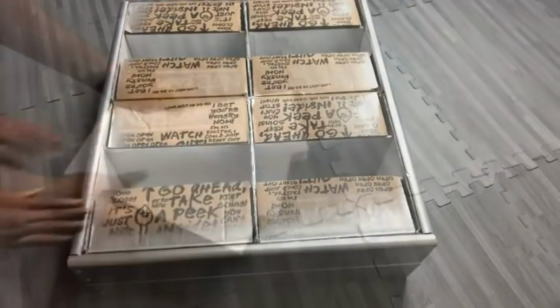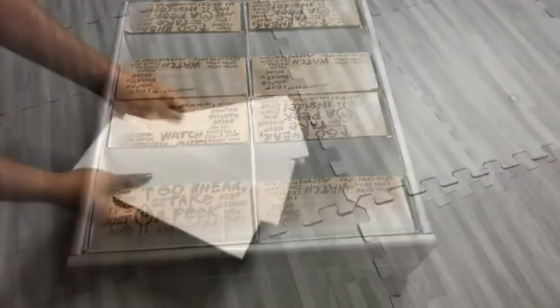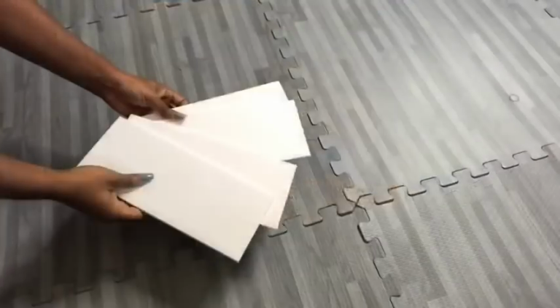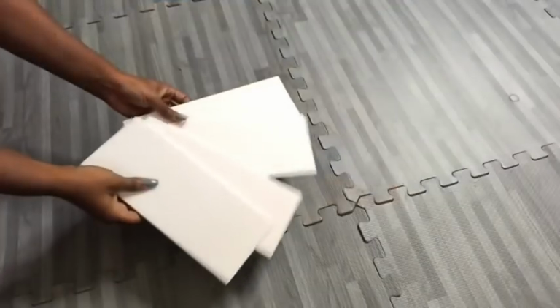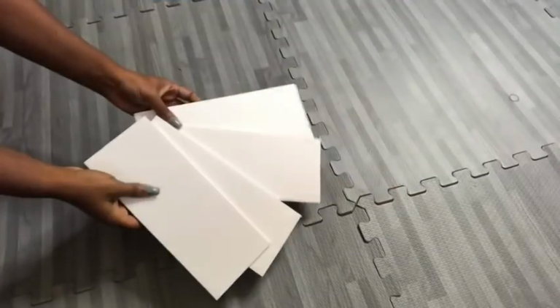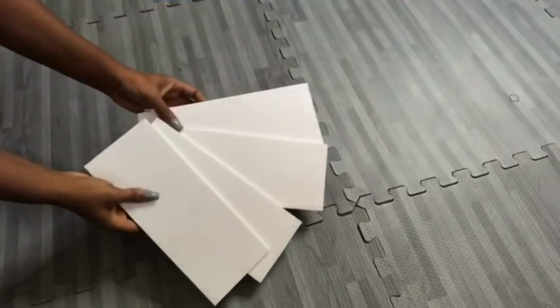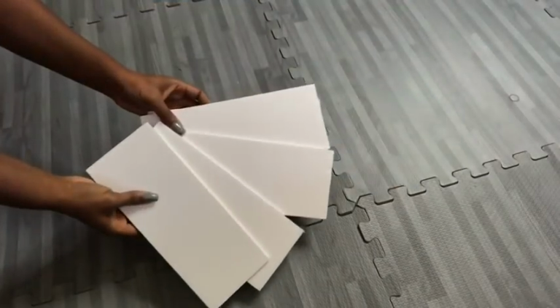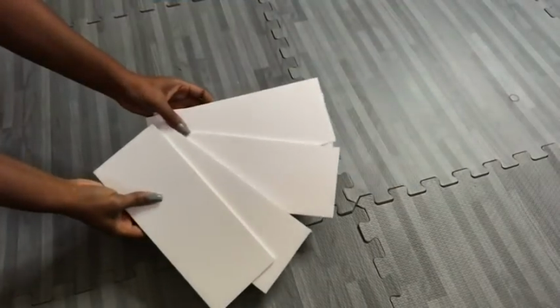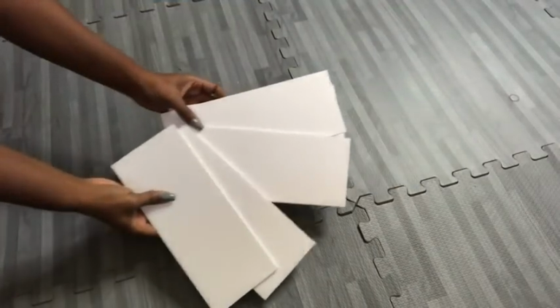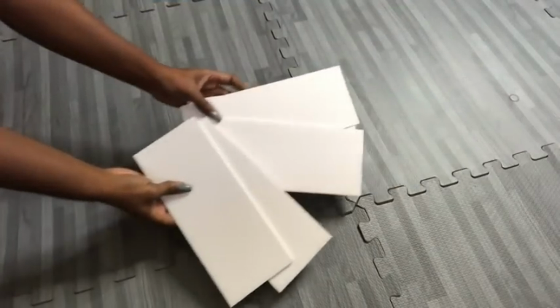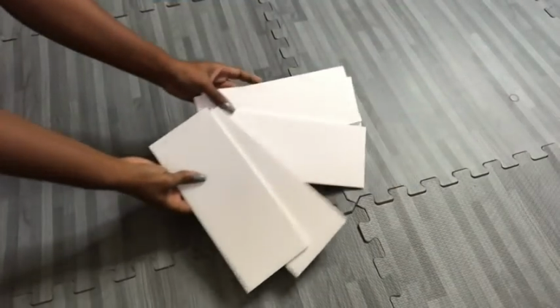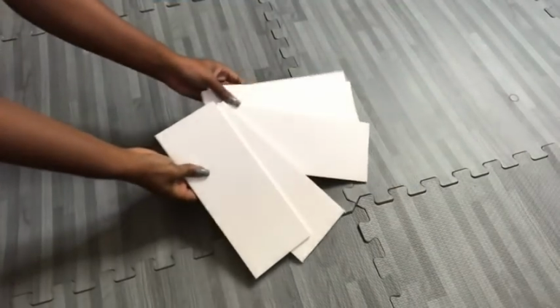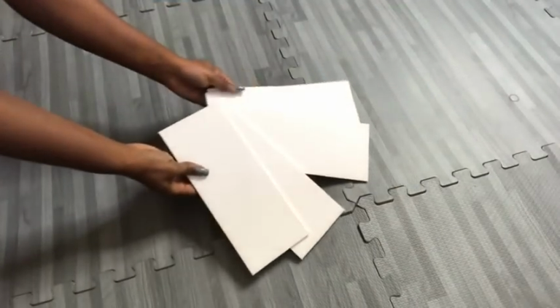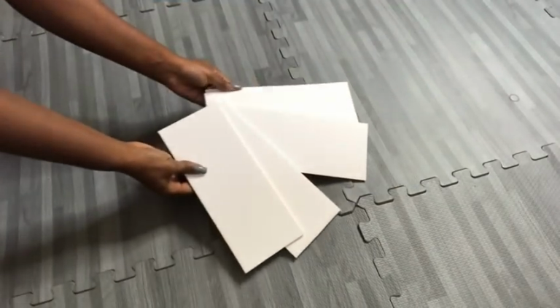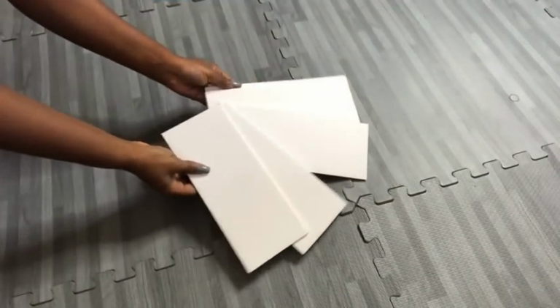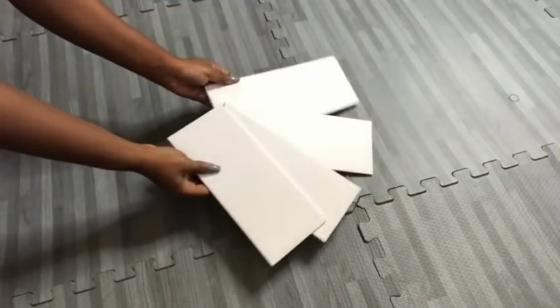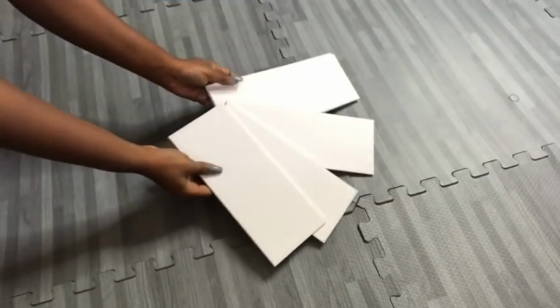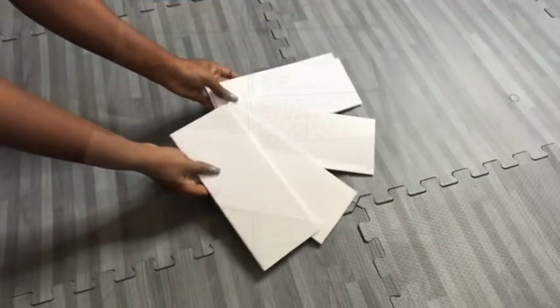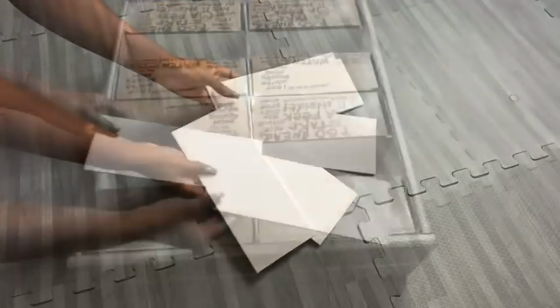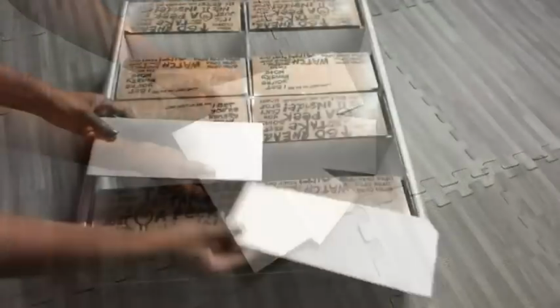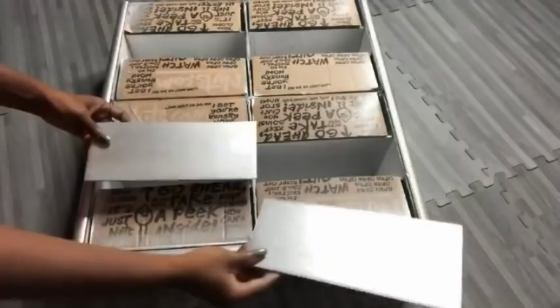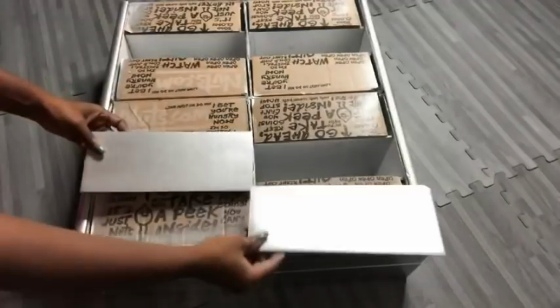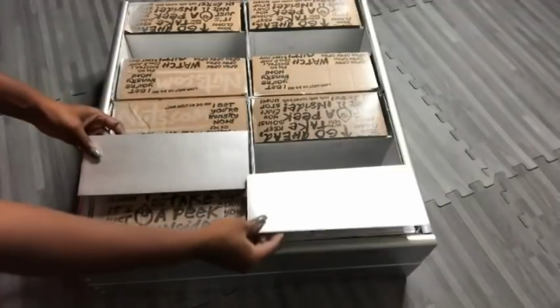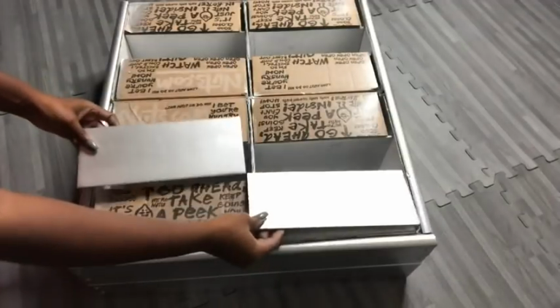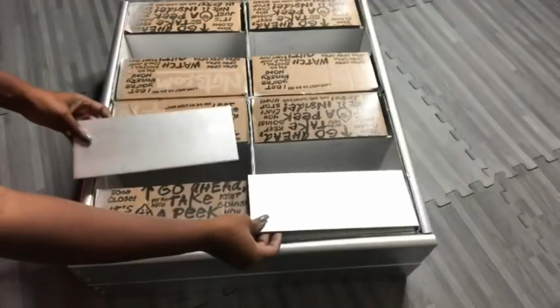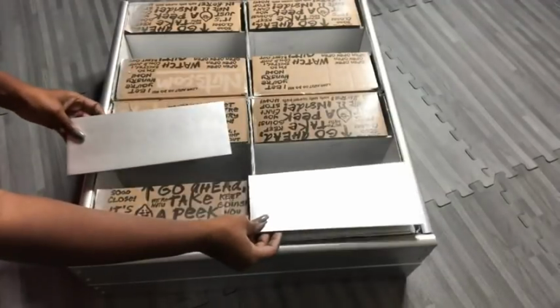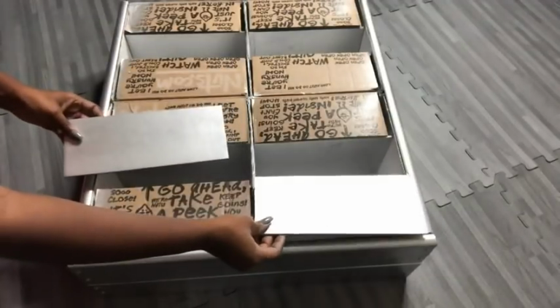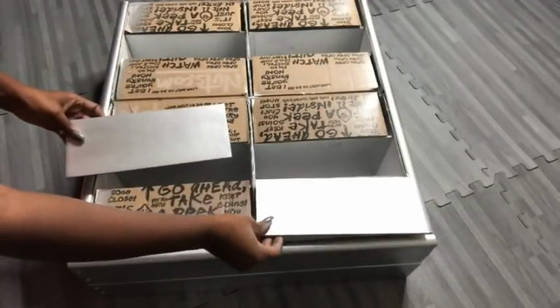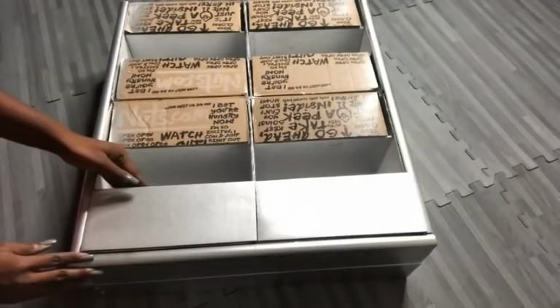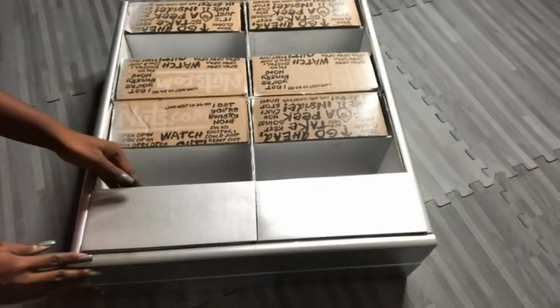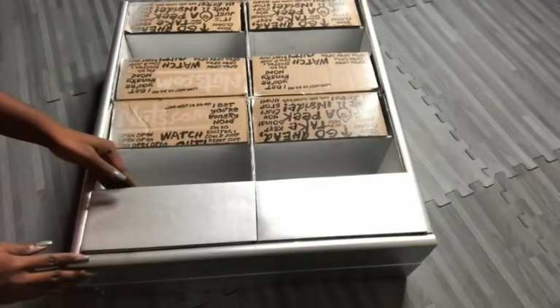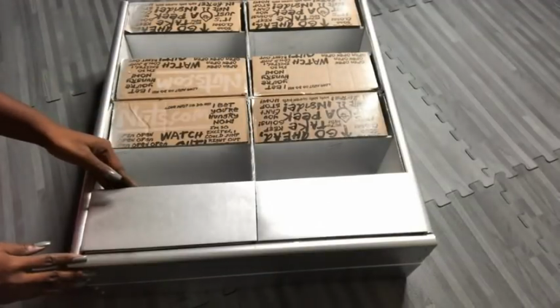I cut out more pieces from a foam board and spray painted them silver, and that's what I'm going to be using to cover the flaps.